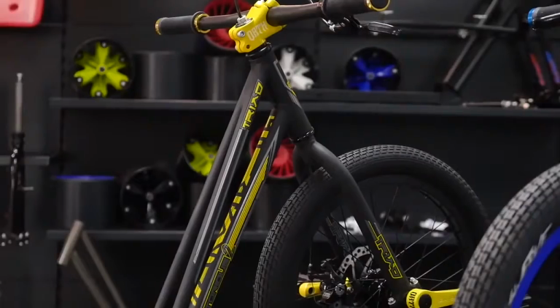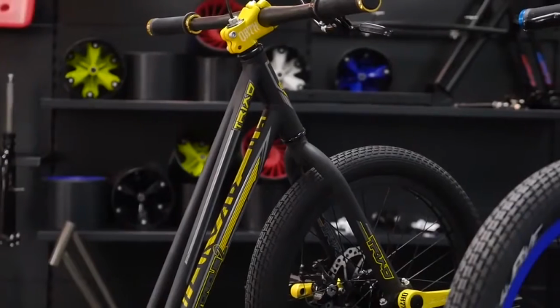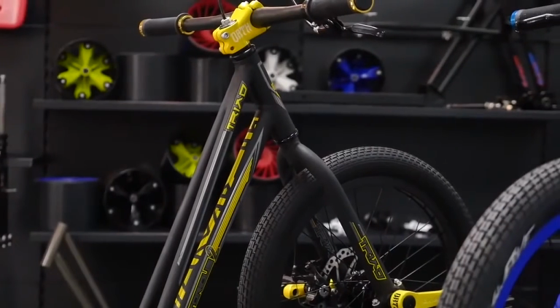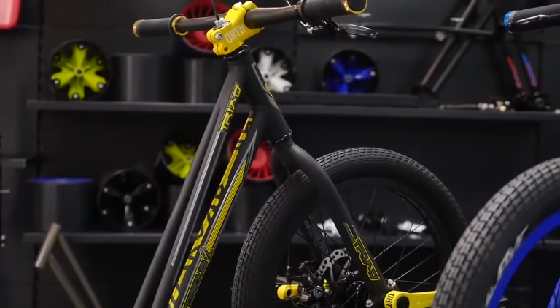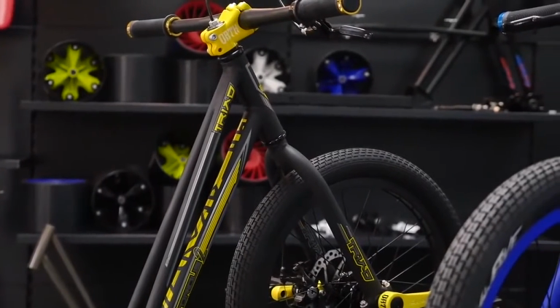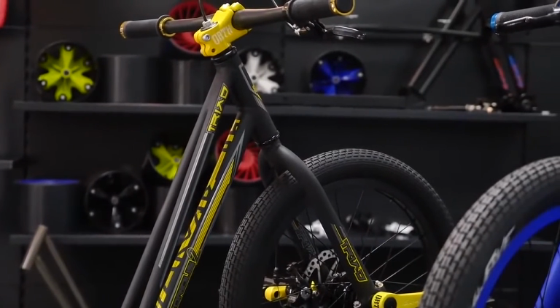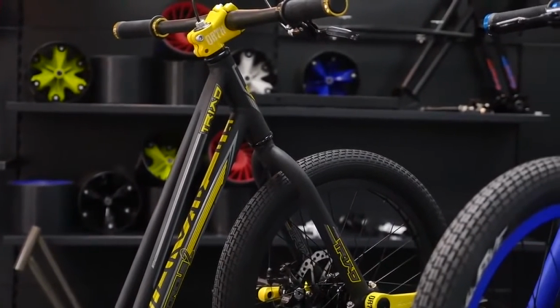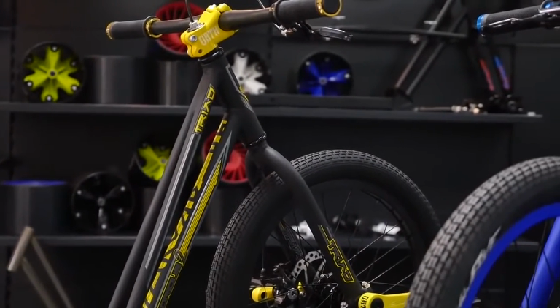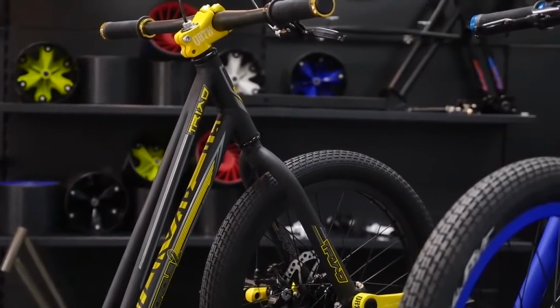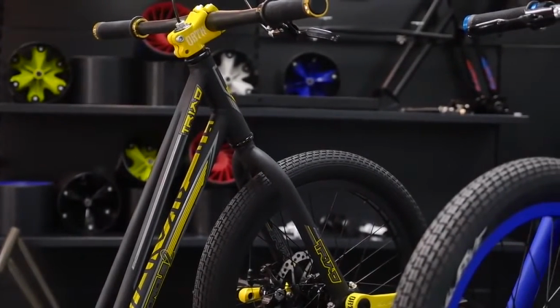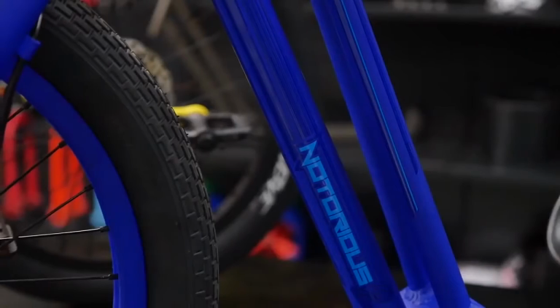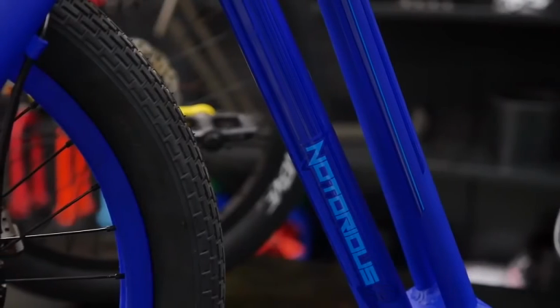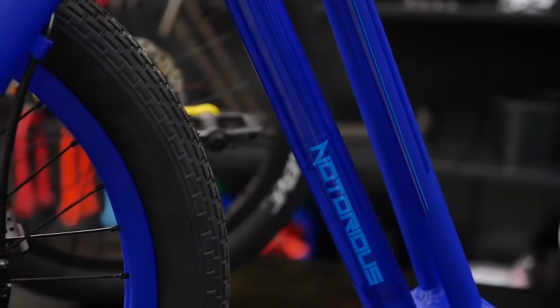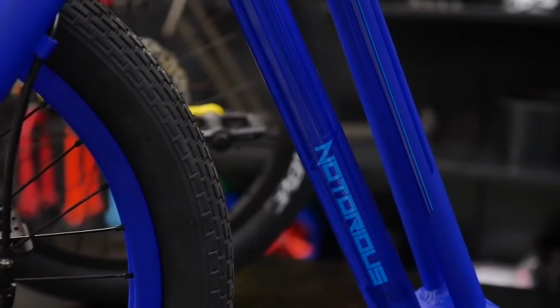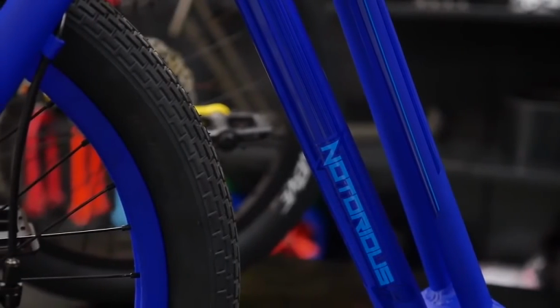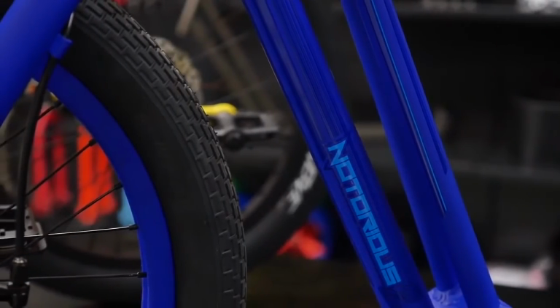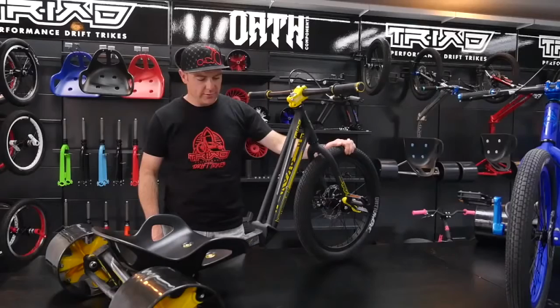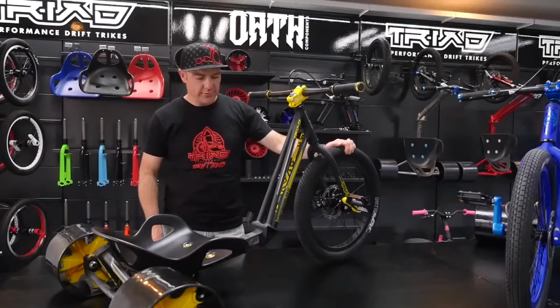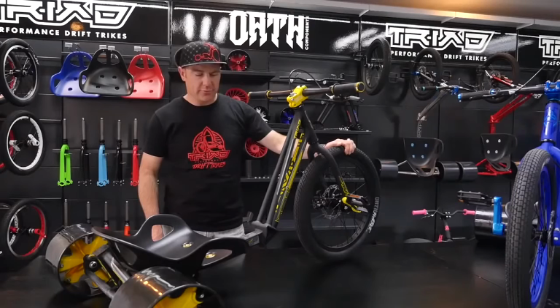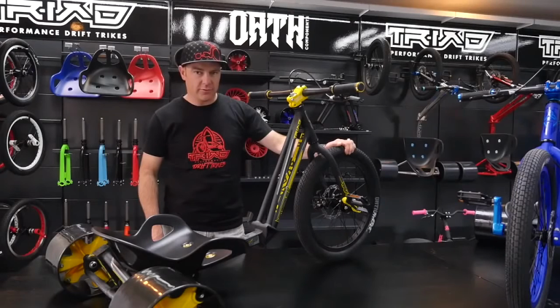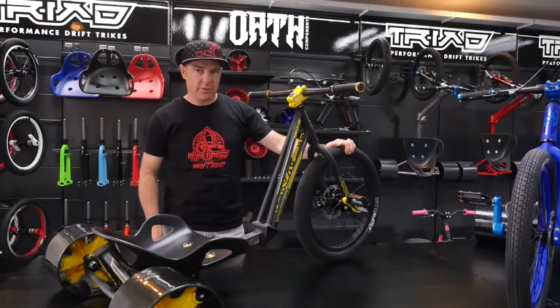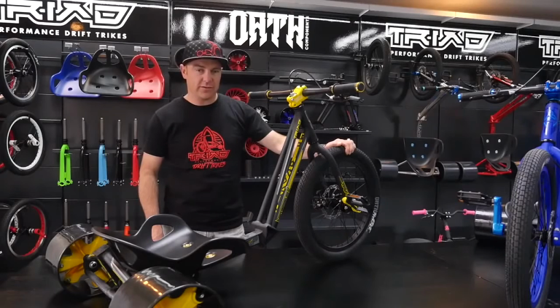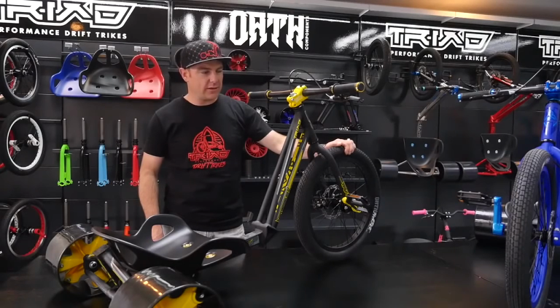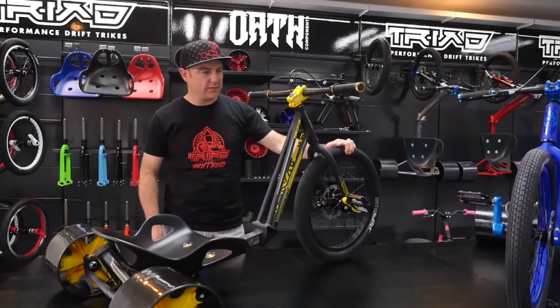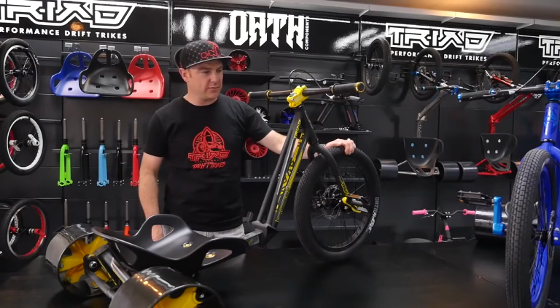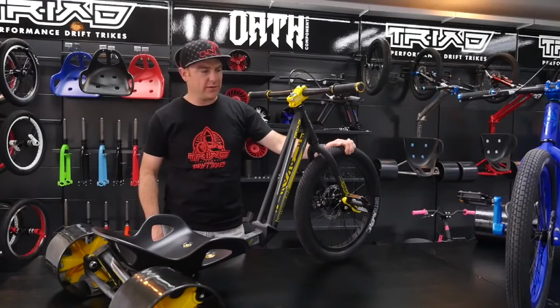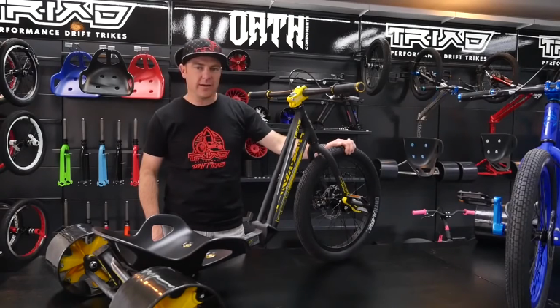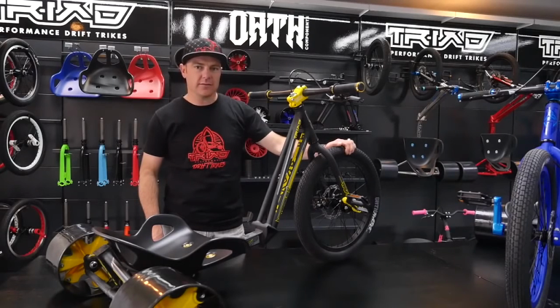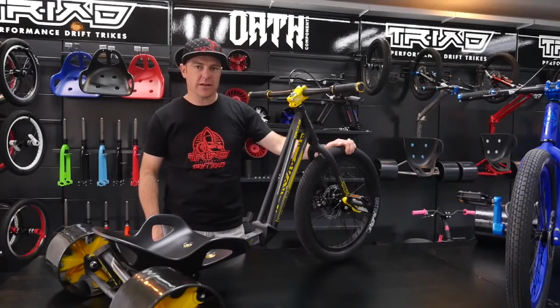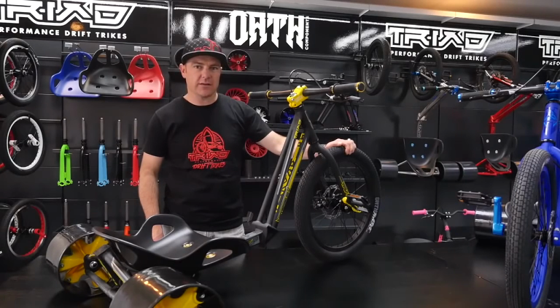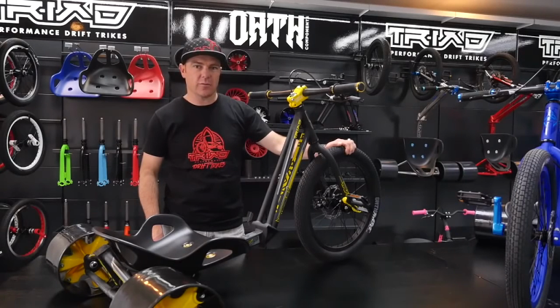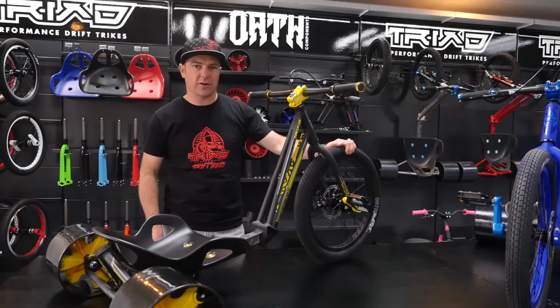This year's models come with matte paint with gloss decals. For all the specifications and details, check out the website.